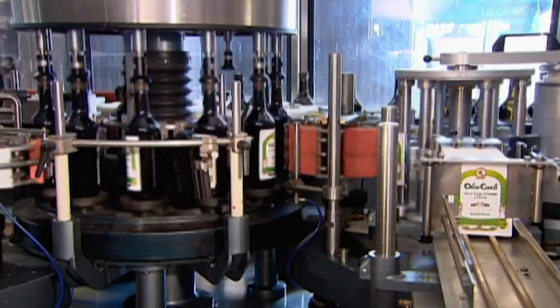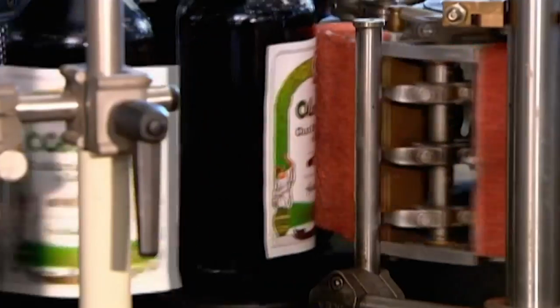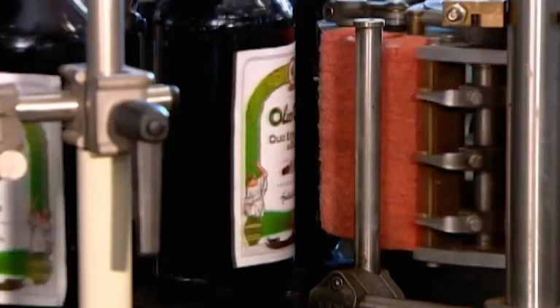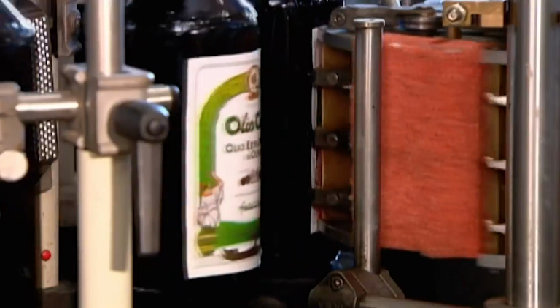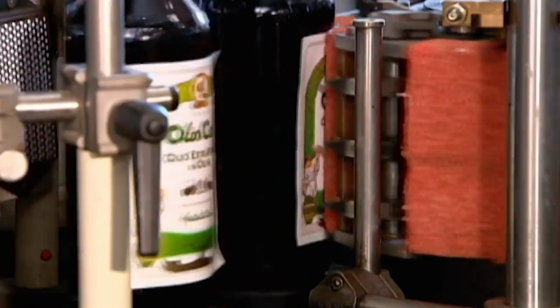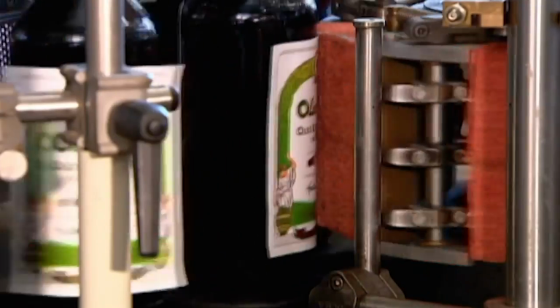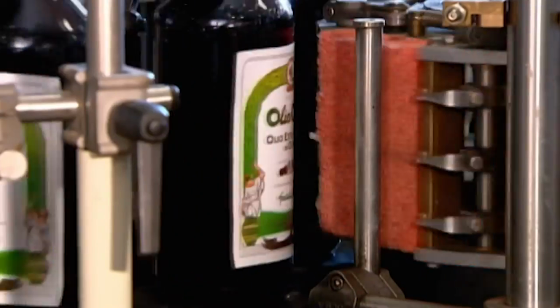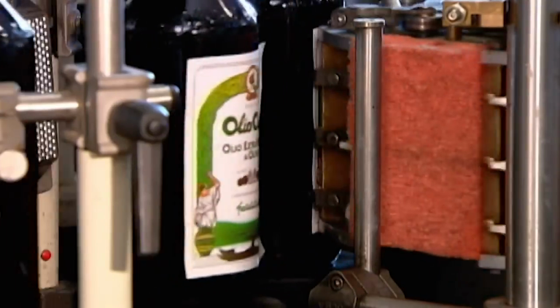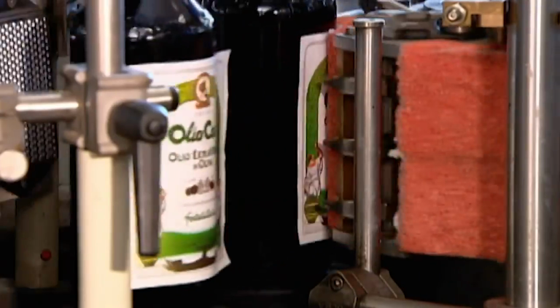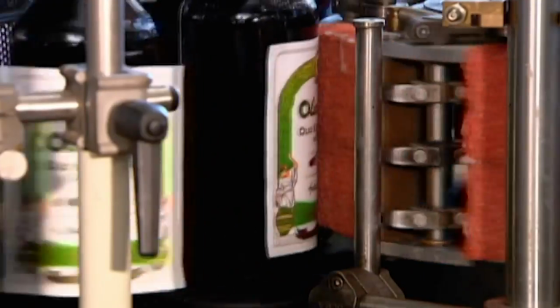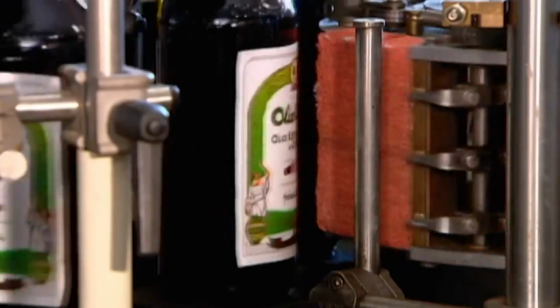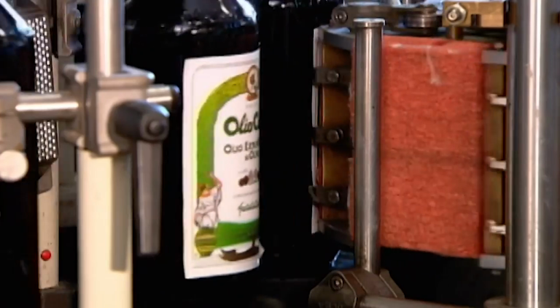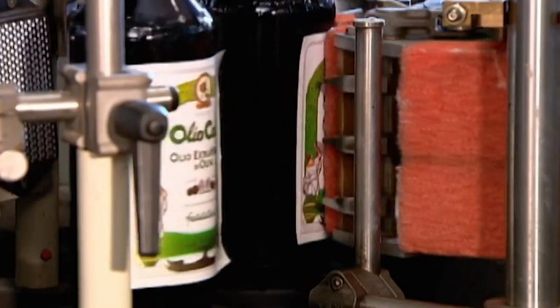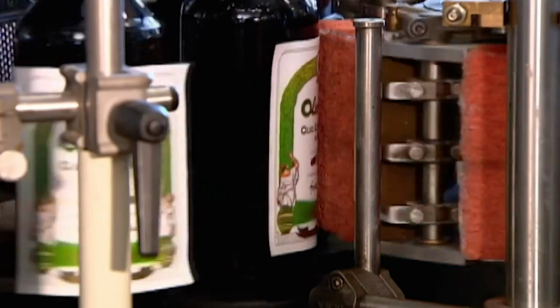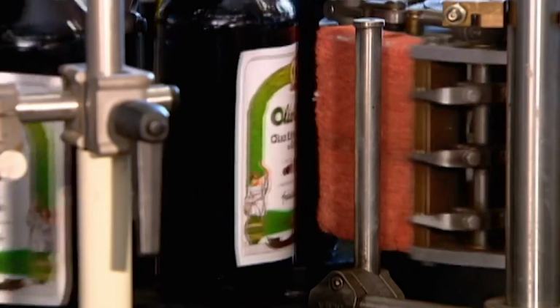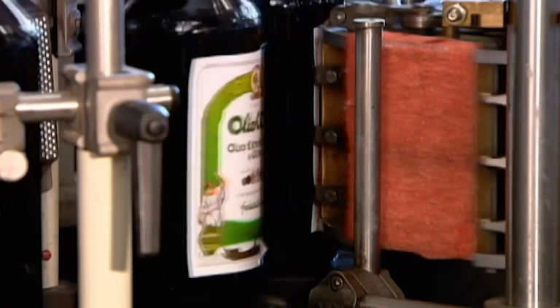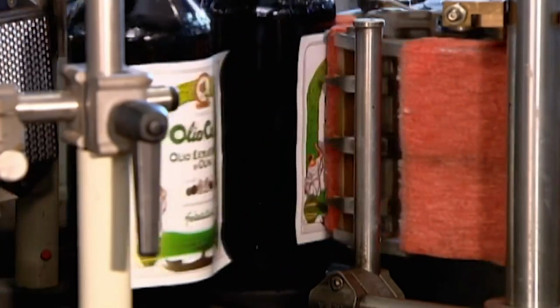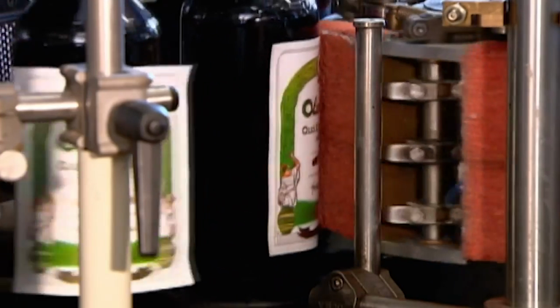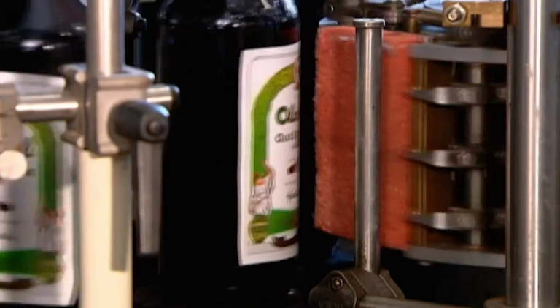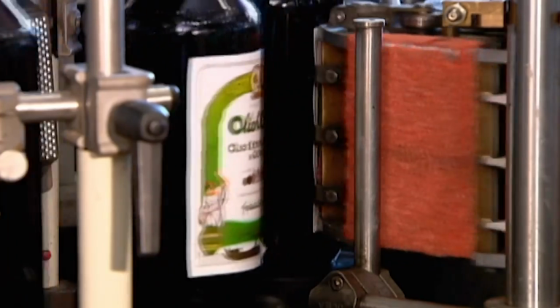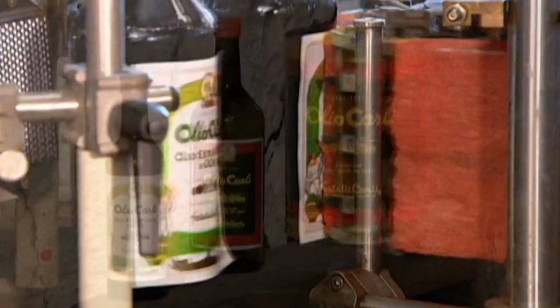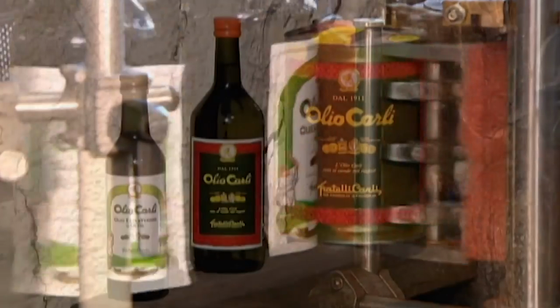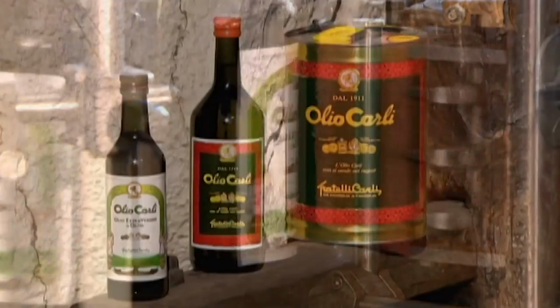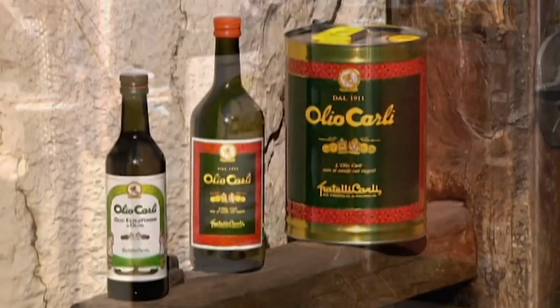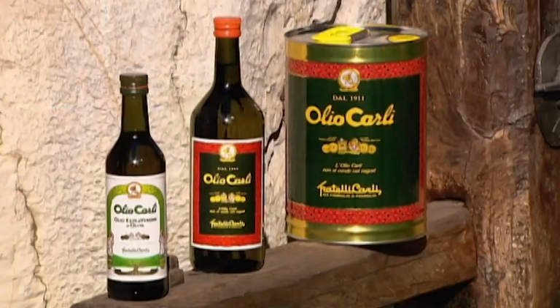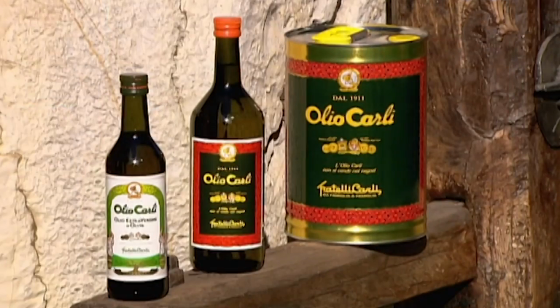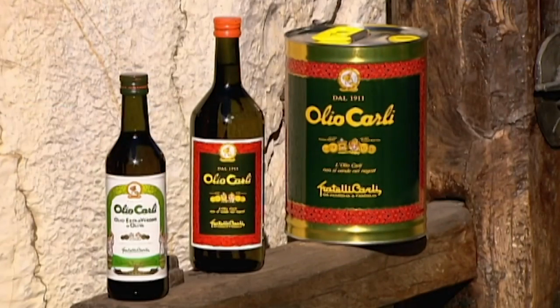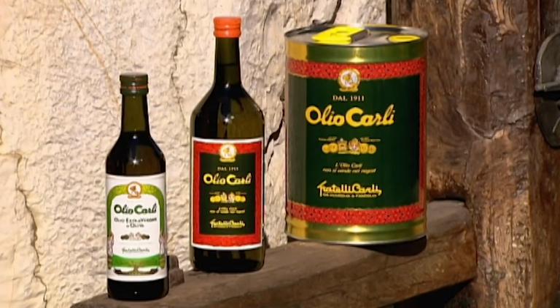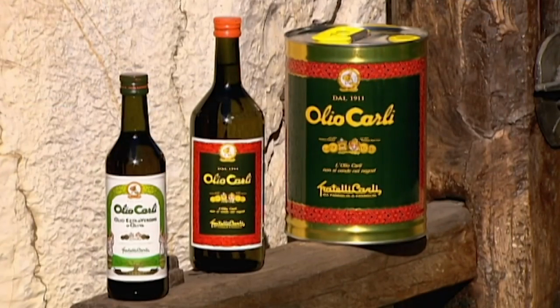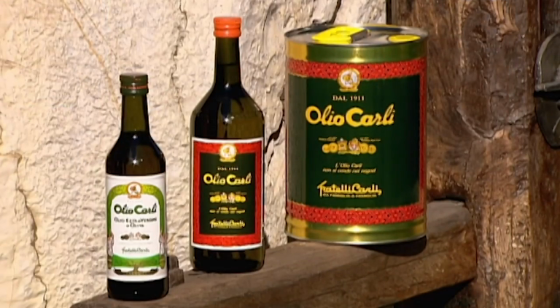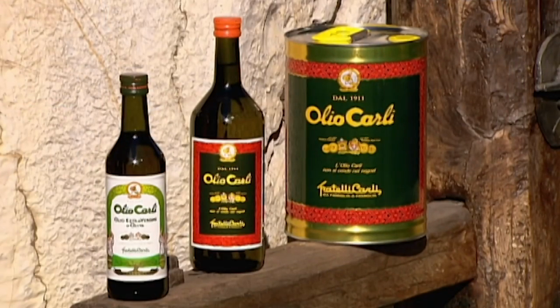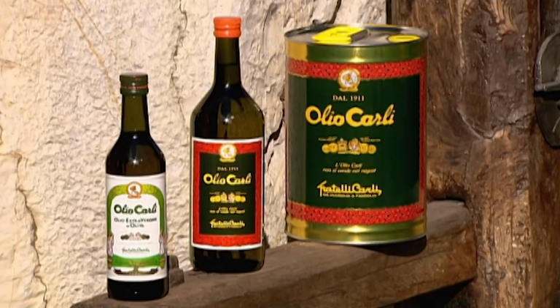Preserved and protected, this olive oil is now on its way to the shops, and ultimately, the table.